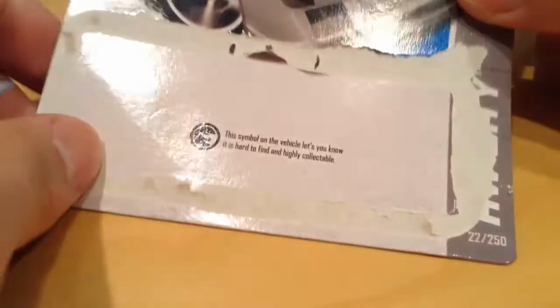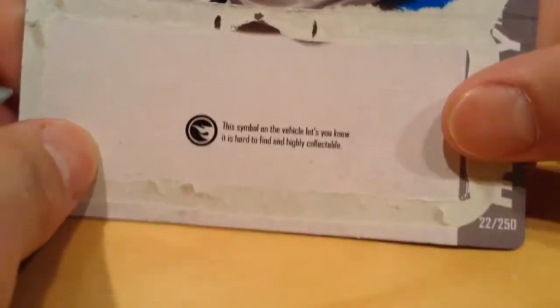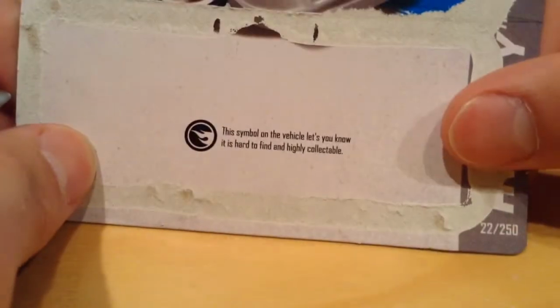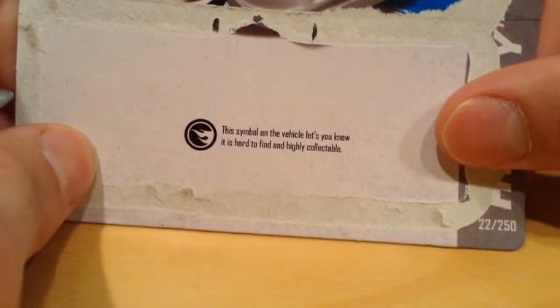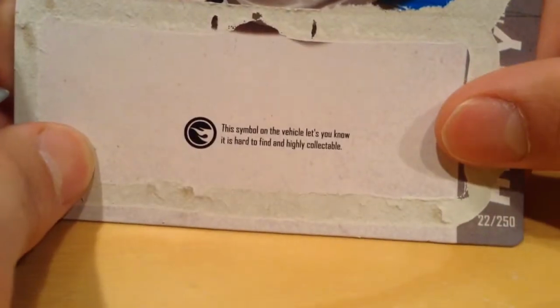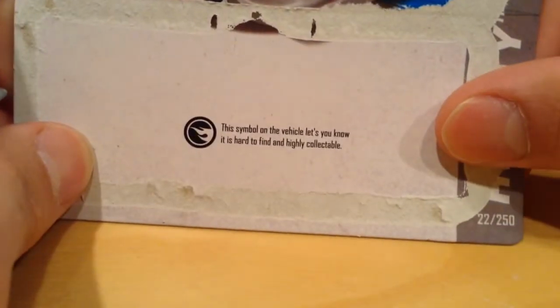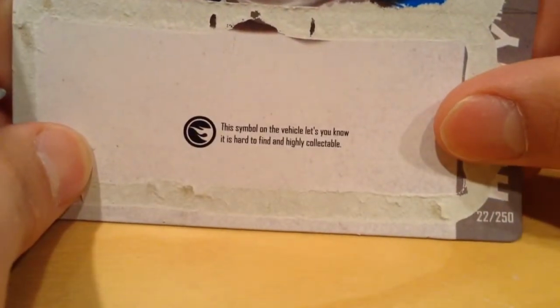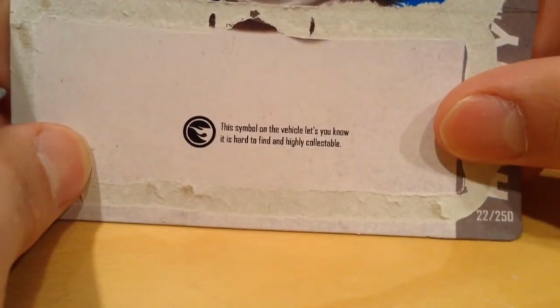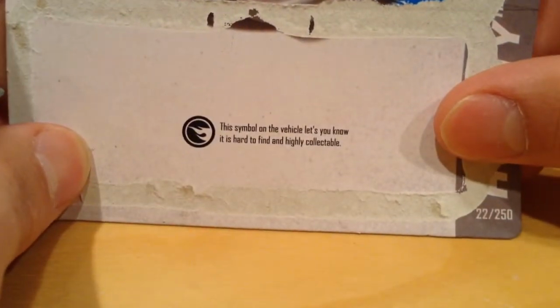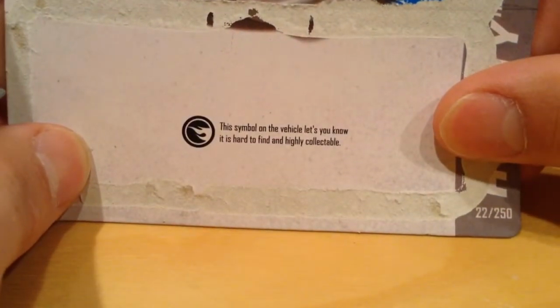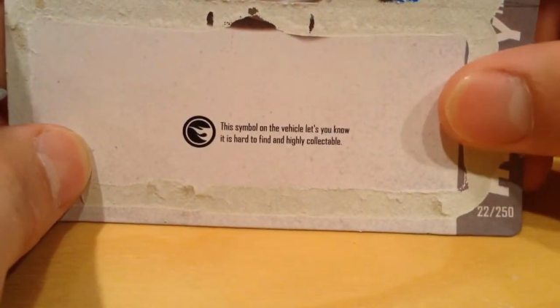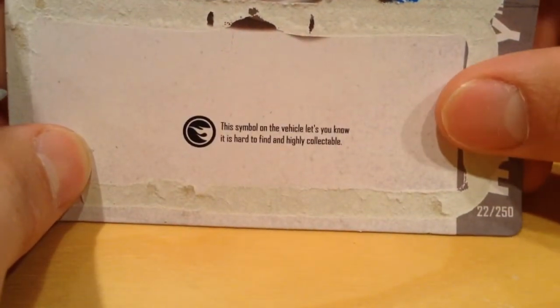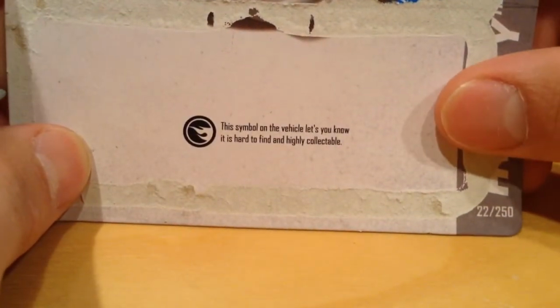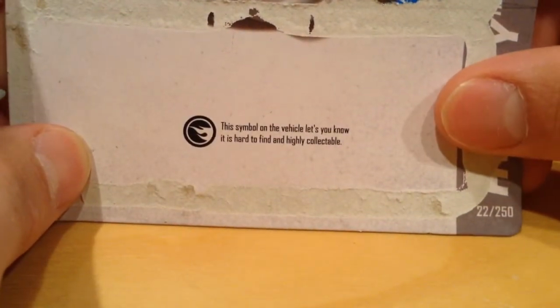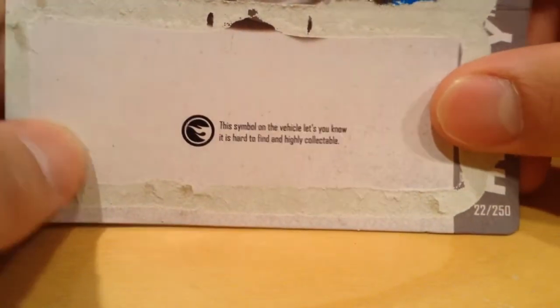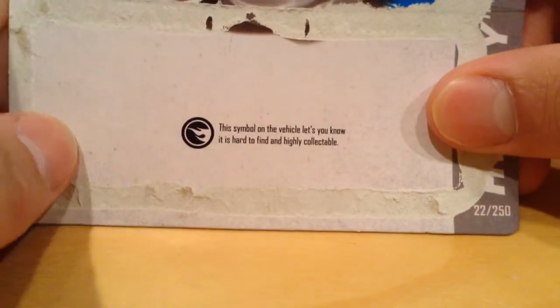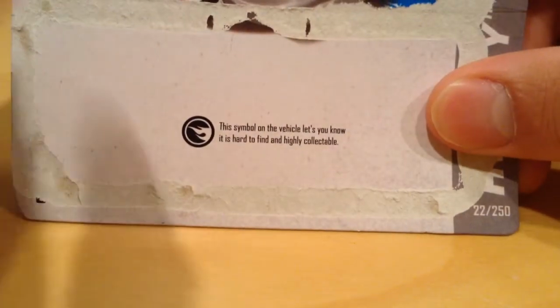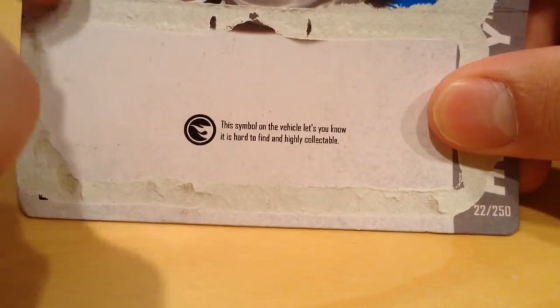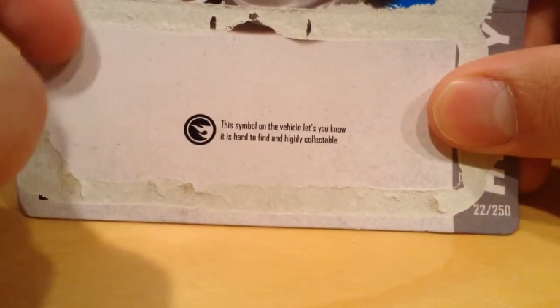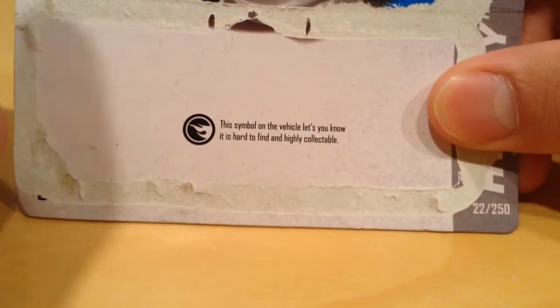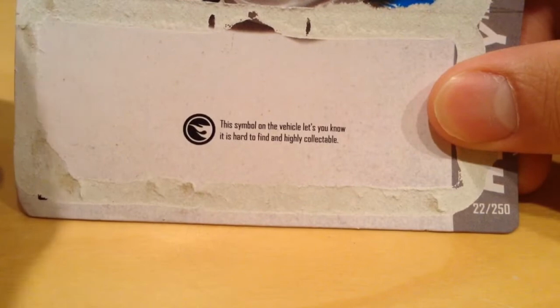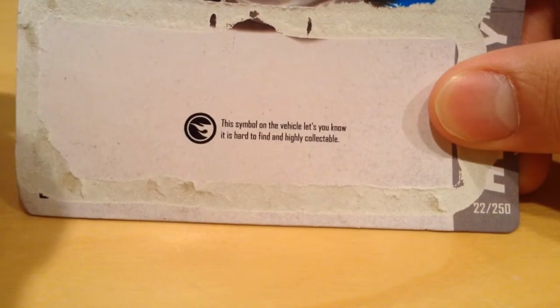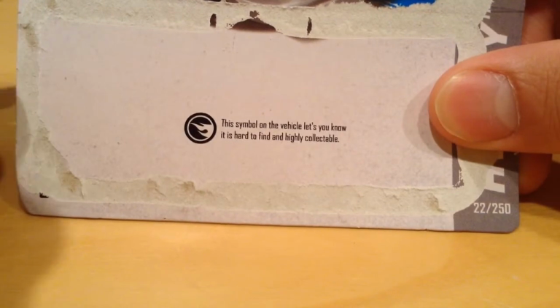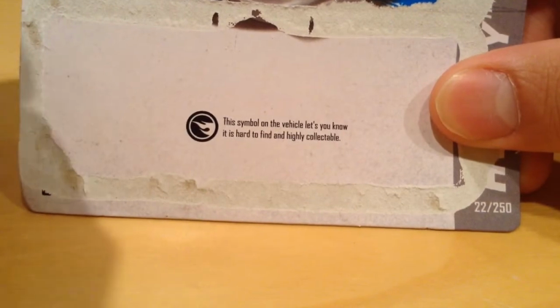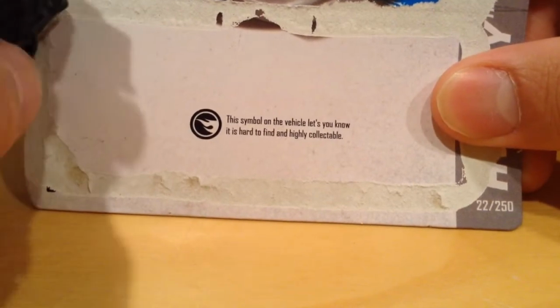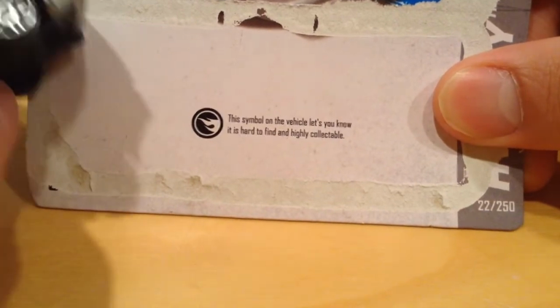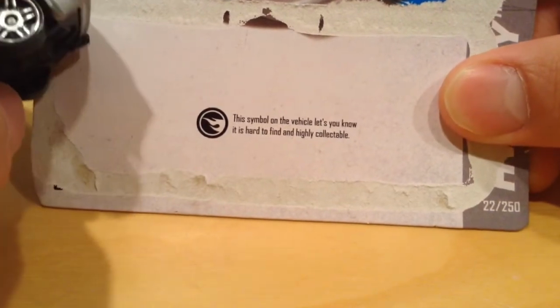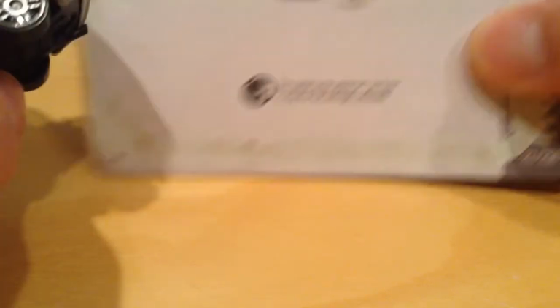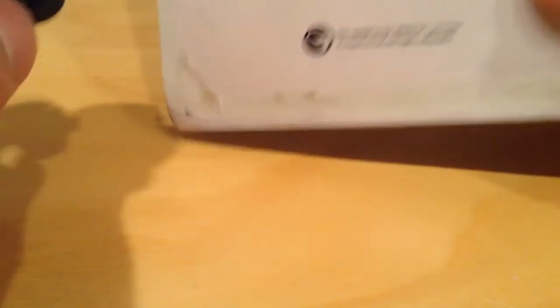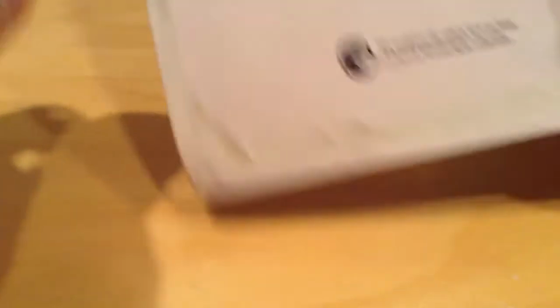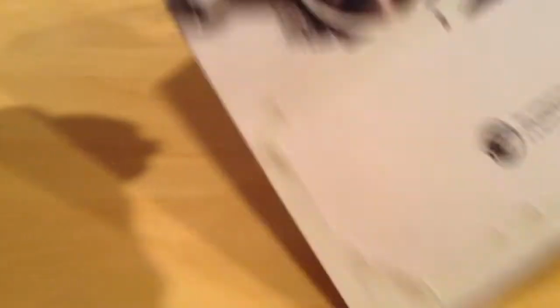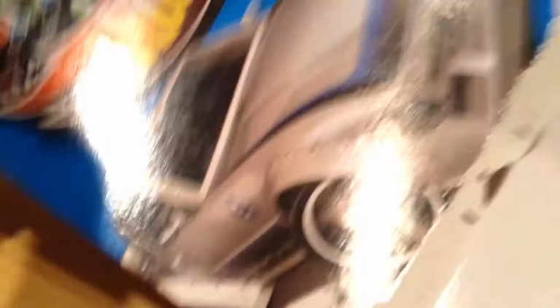So there it is. There's a symbol that tells you that it's hard, or it's not. Well, it's just telling you it's a regular treasure hunt. Don't know why that was so hard to say.